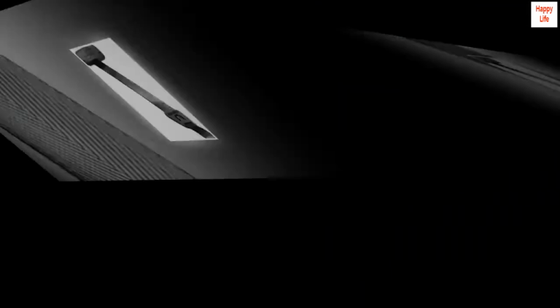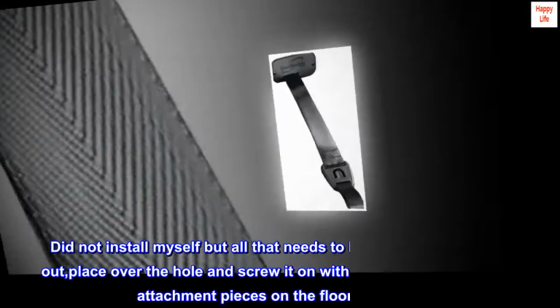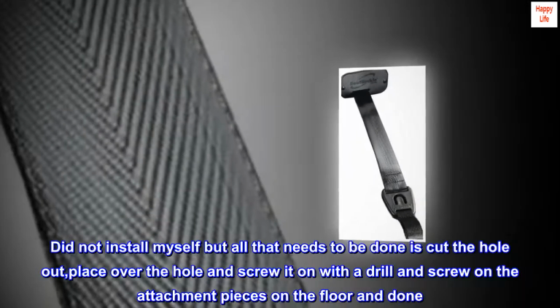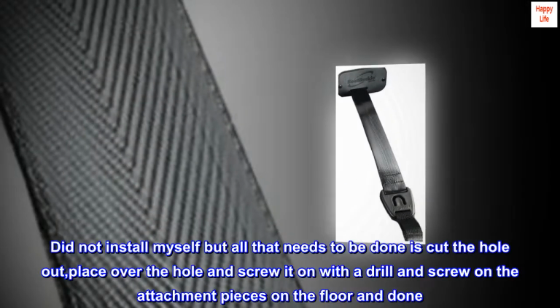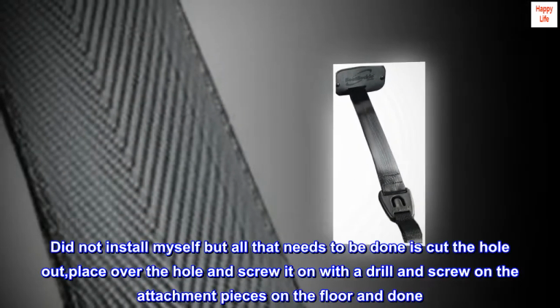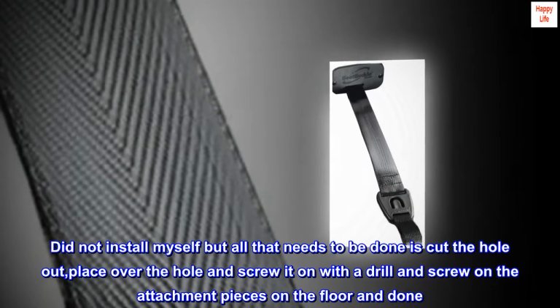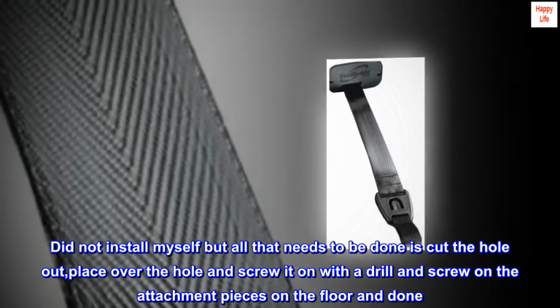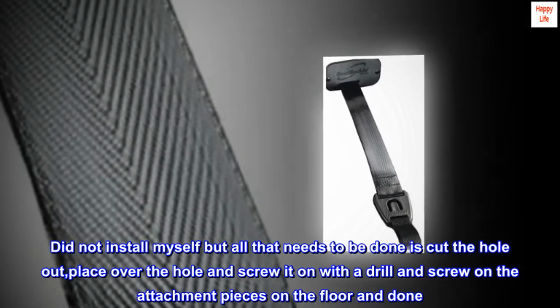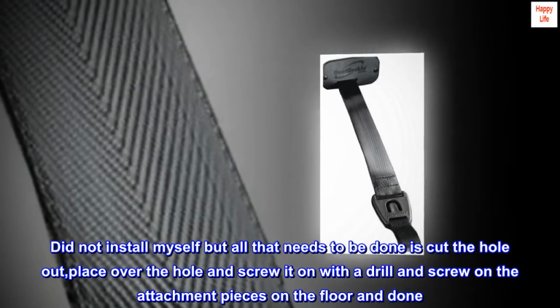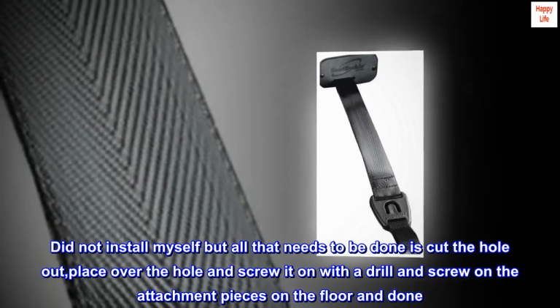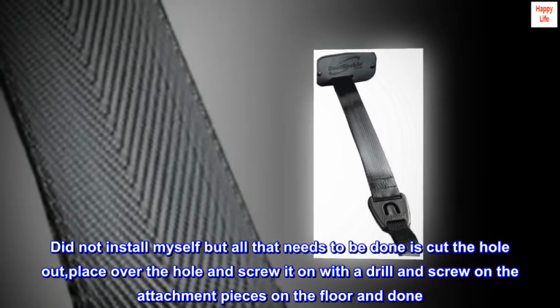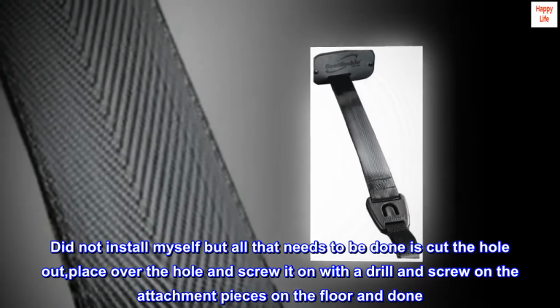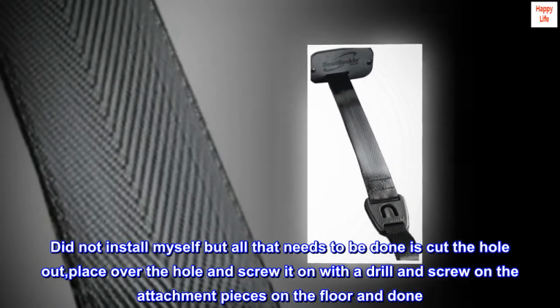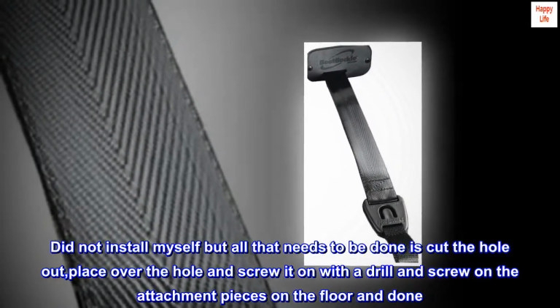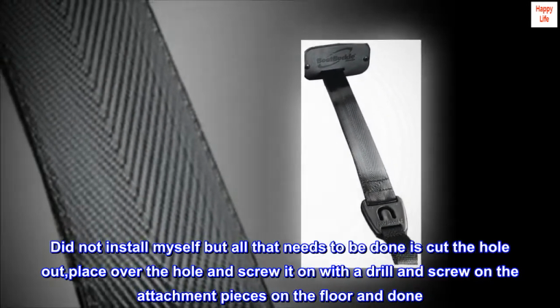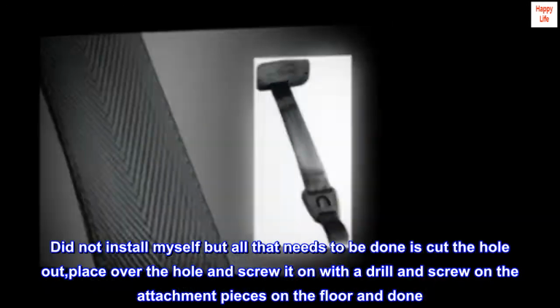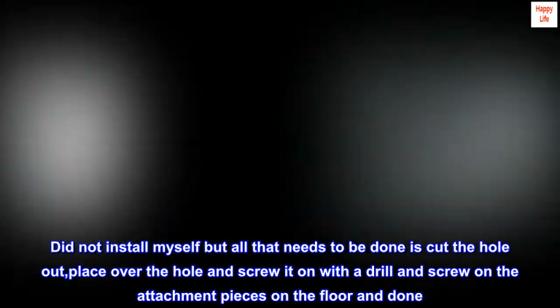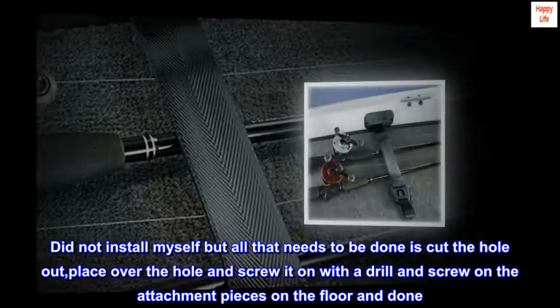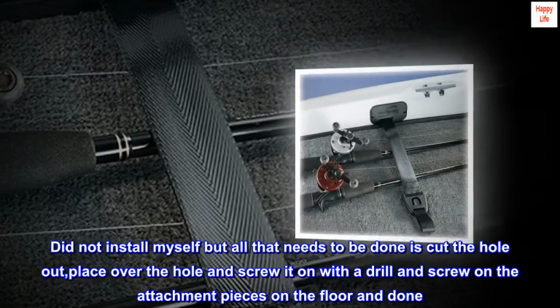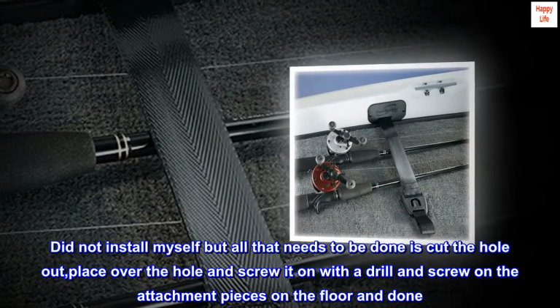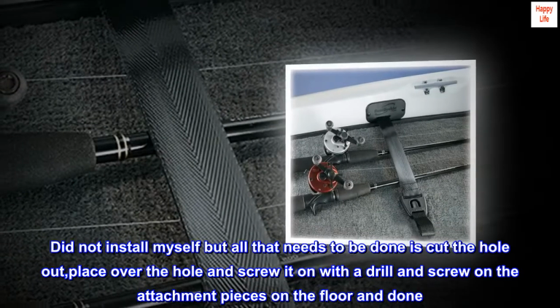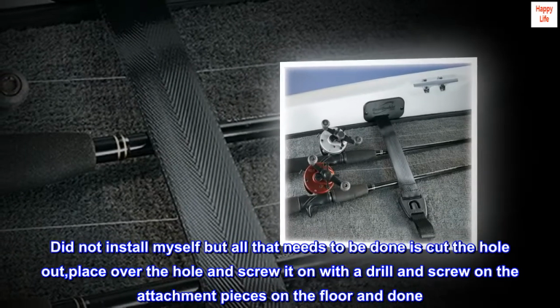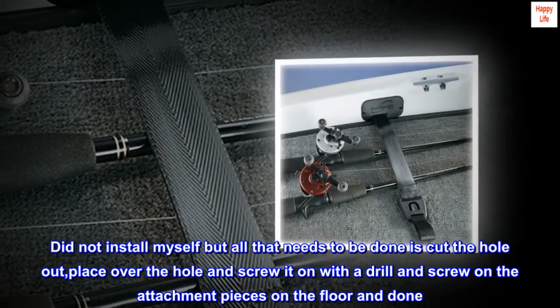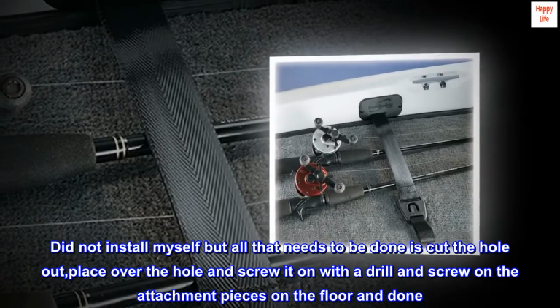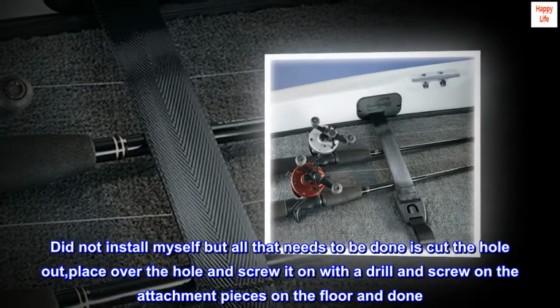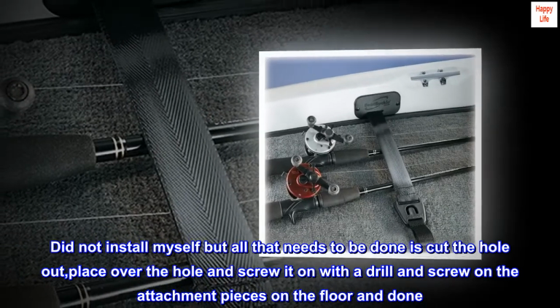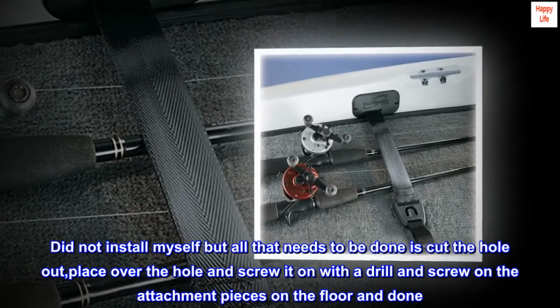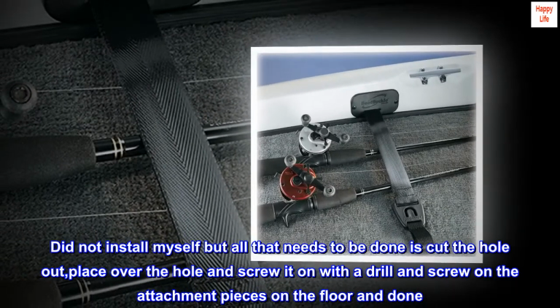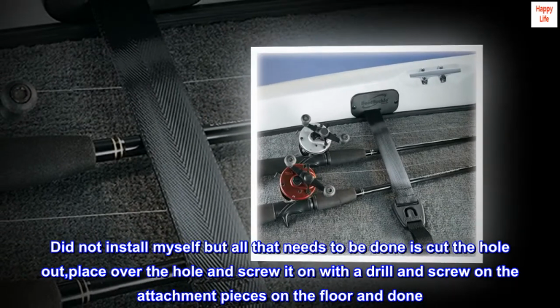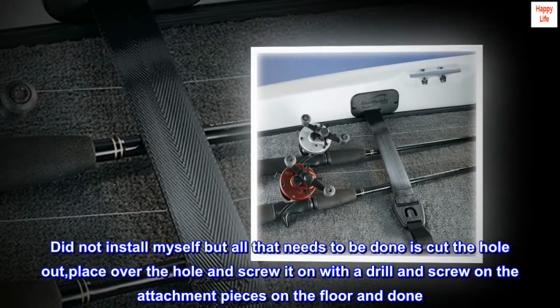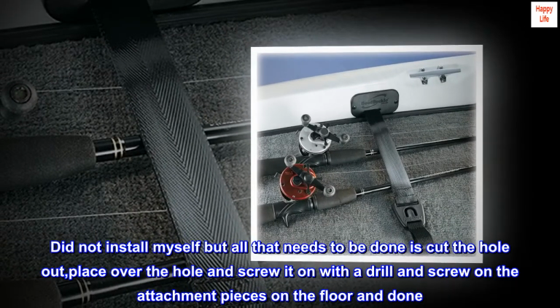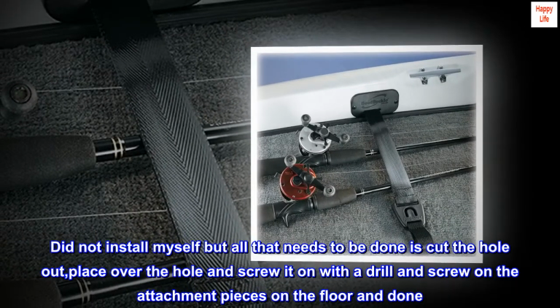Did not install myself, but all that needs to be done is cut the hole out, place over the hole and screw it on with a drill, and screw on the attachment pieces on the floor, and done.